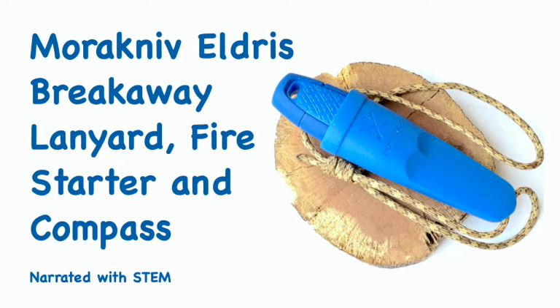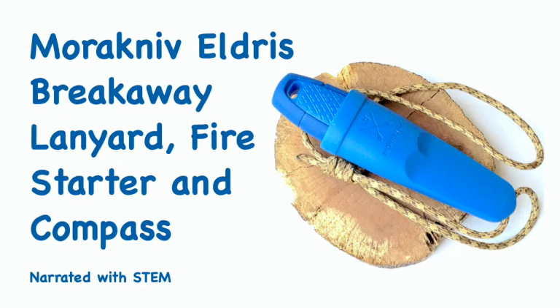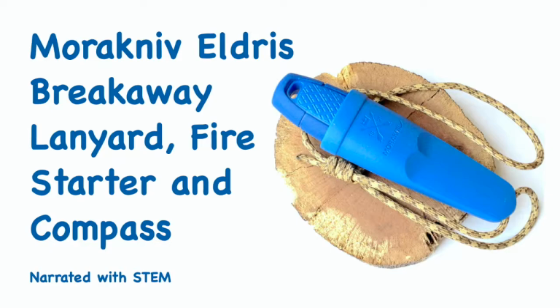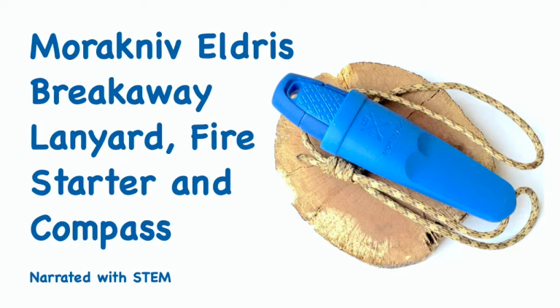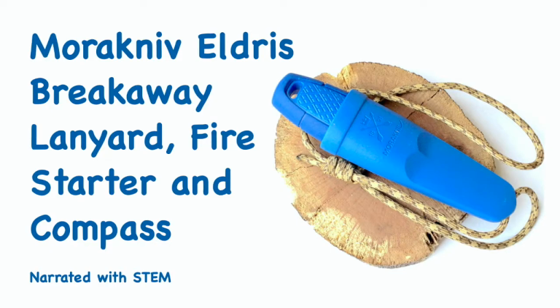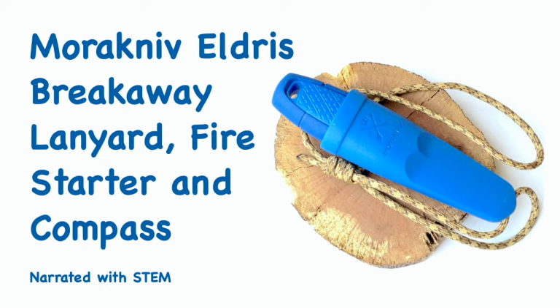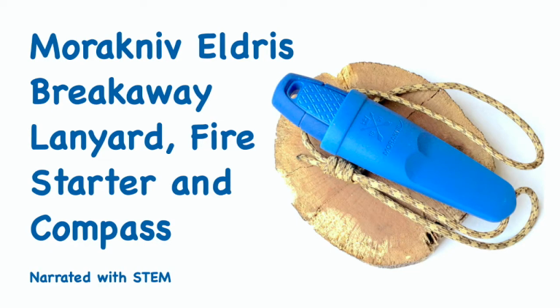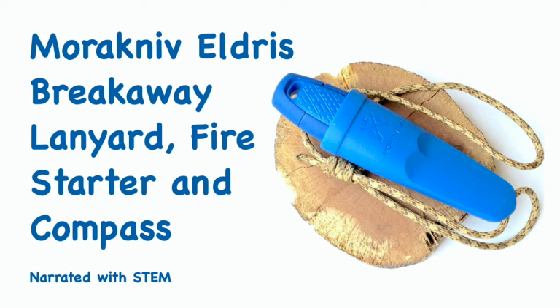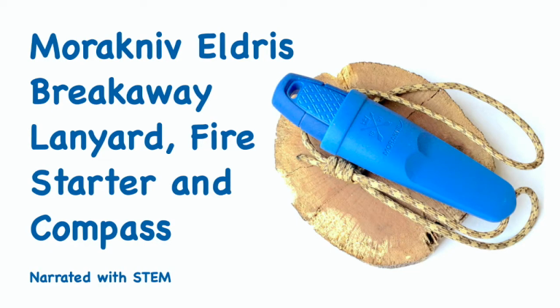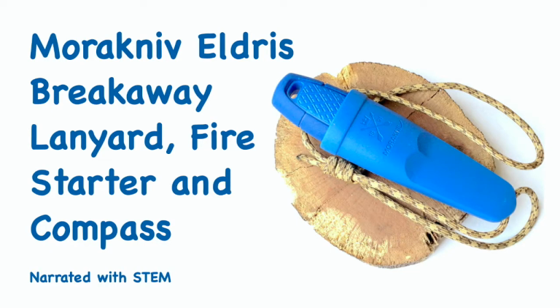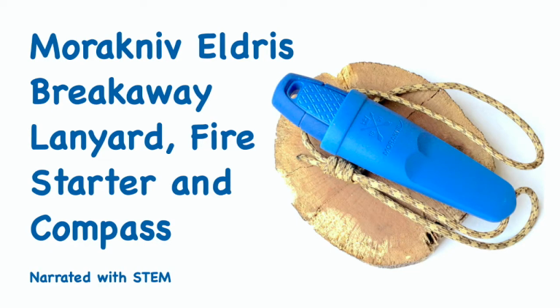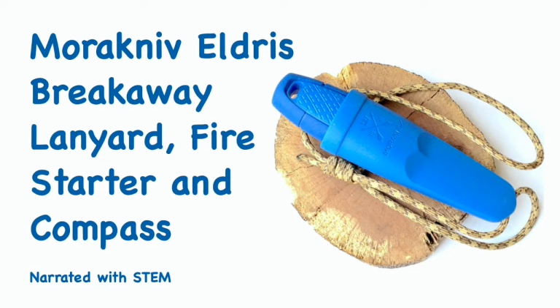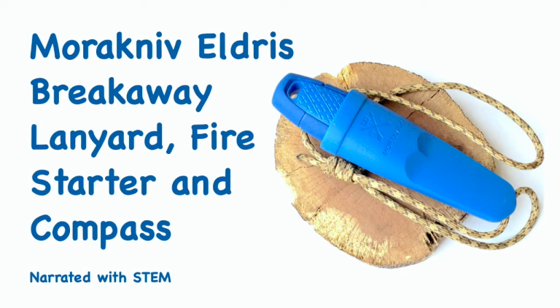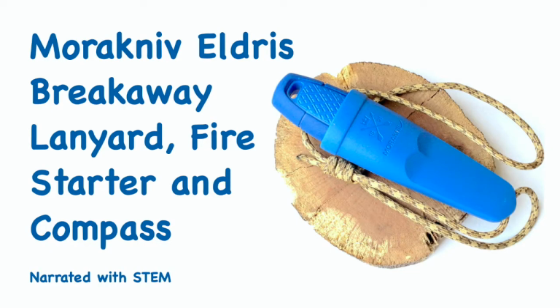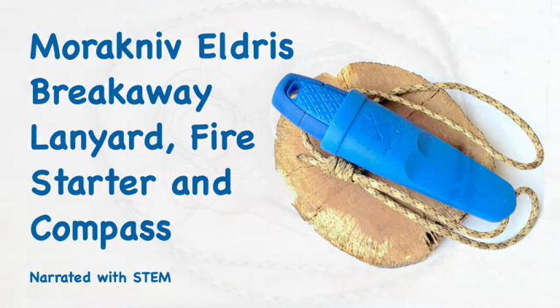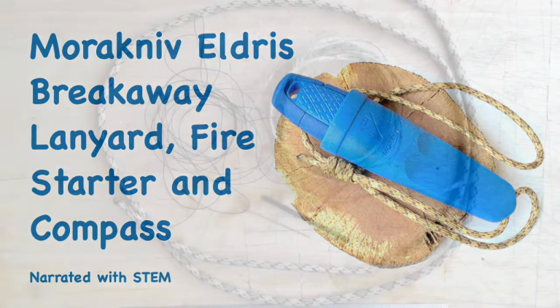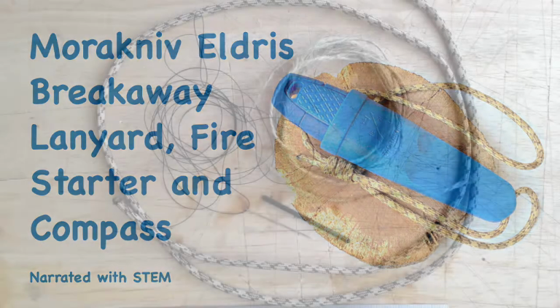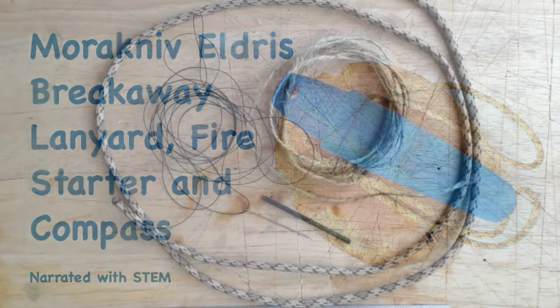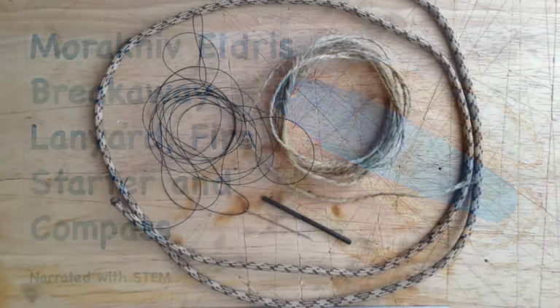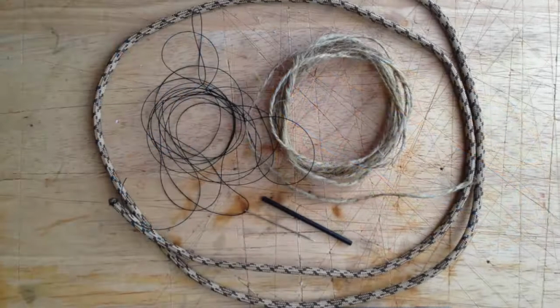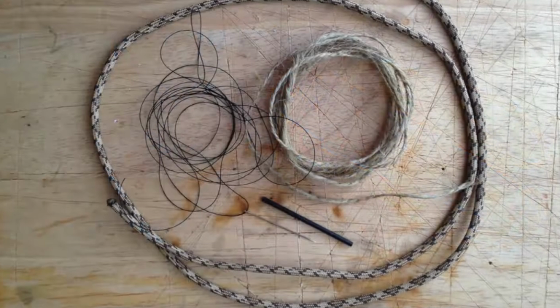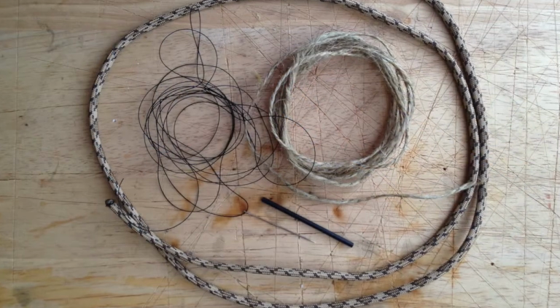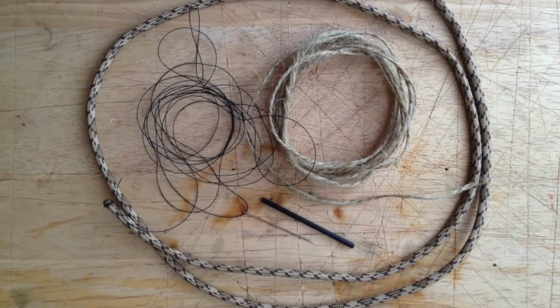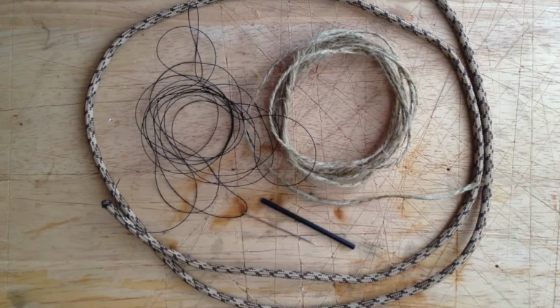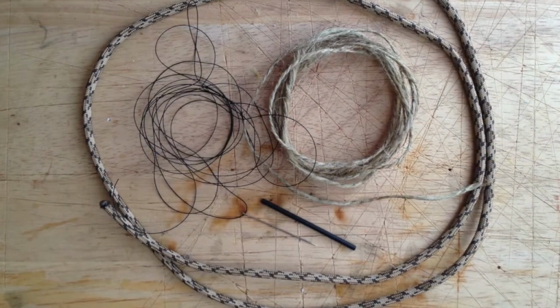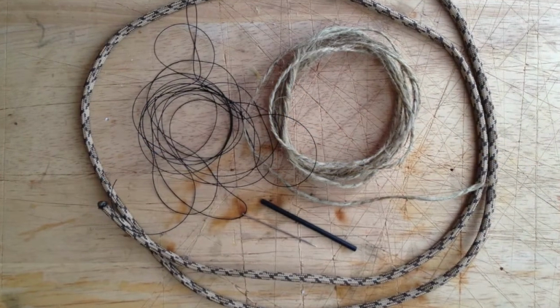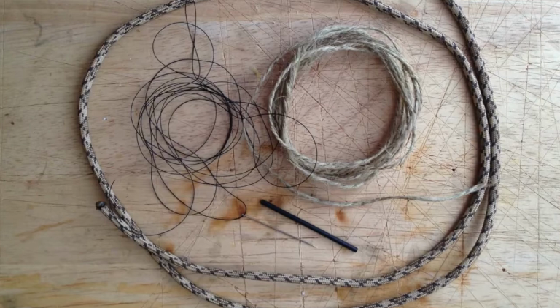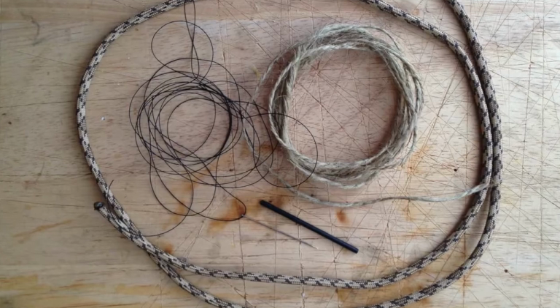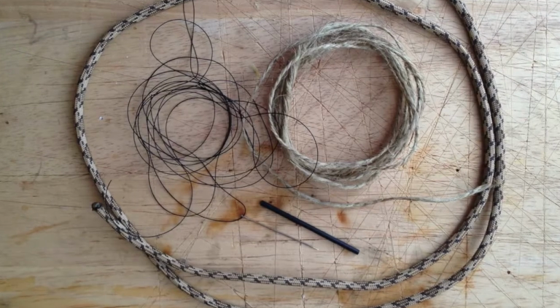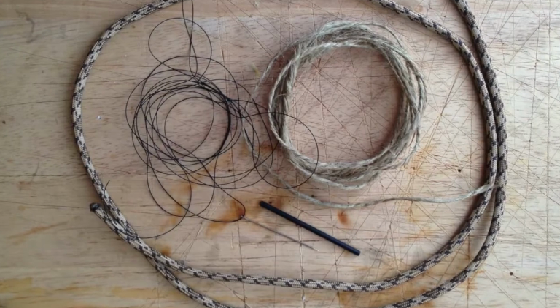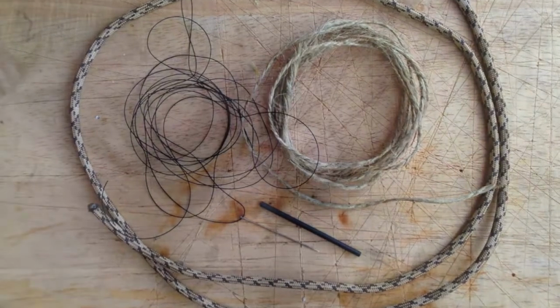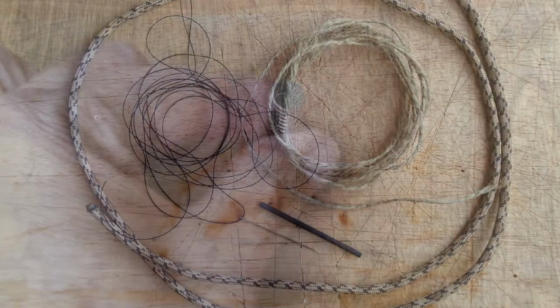A breakaway neck lanyard for the Morikineve elders that contains an emergency fire starter, compass, and sewing kit.